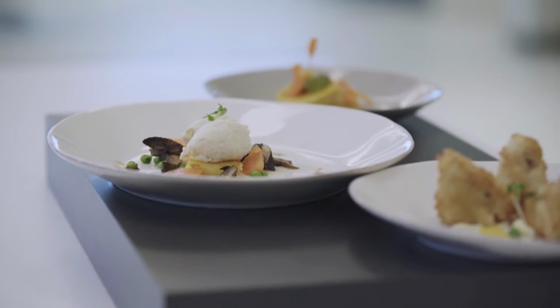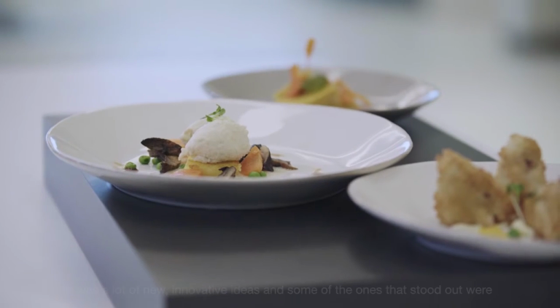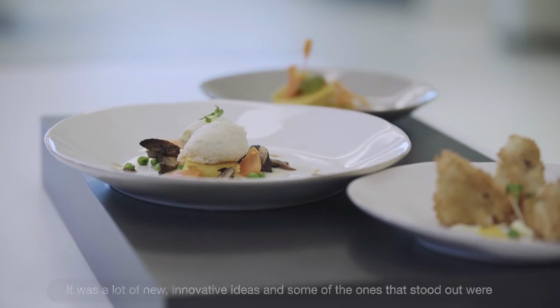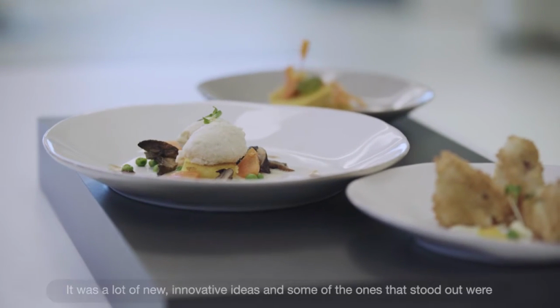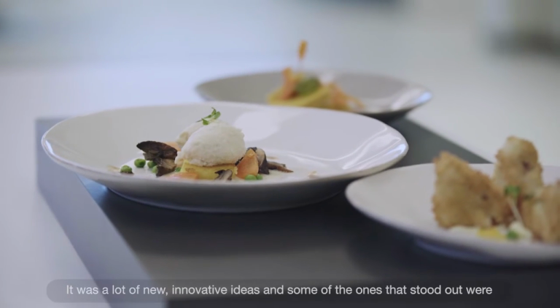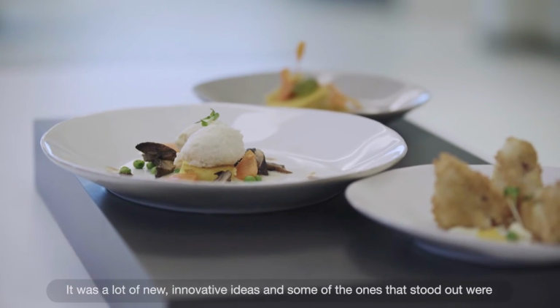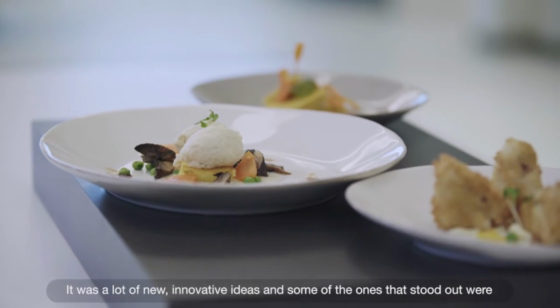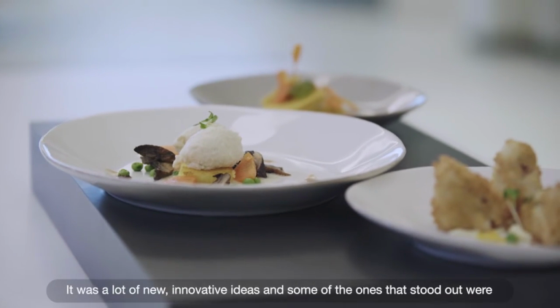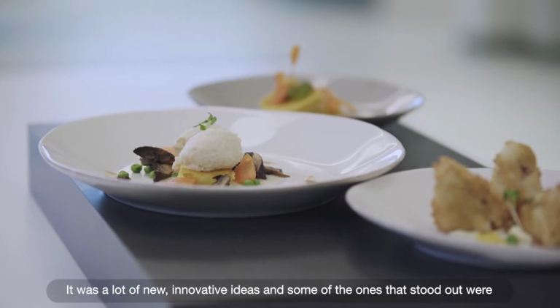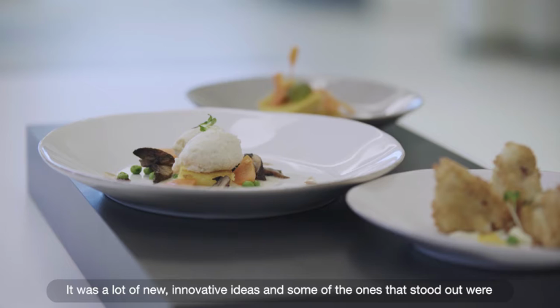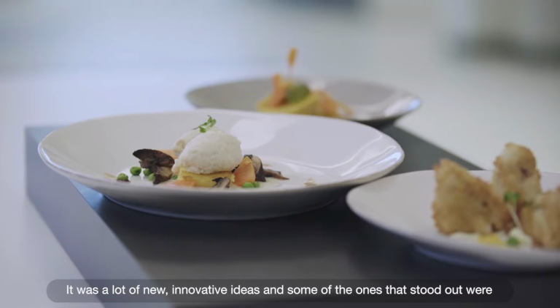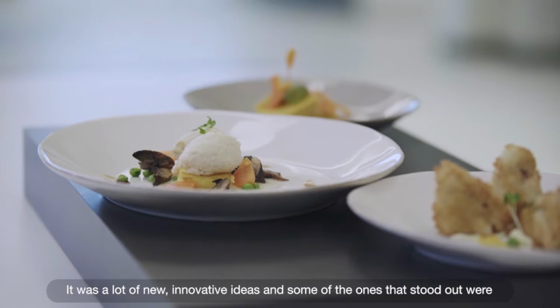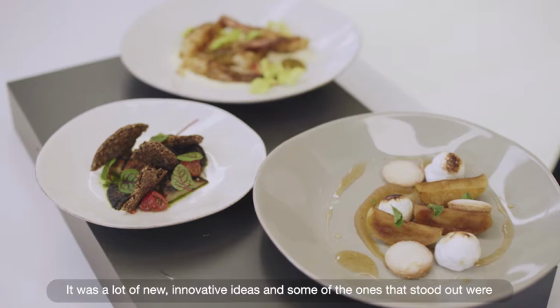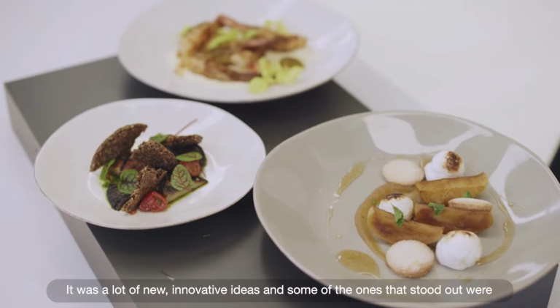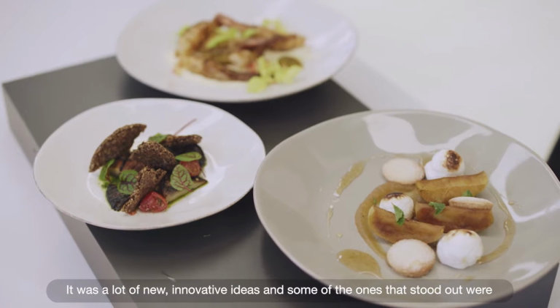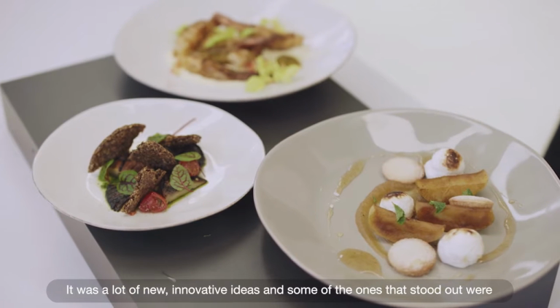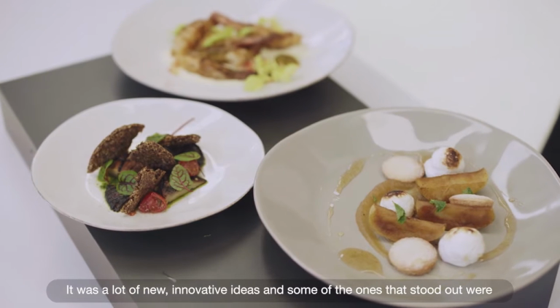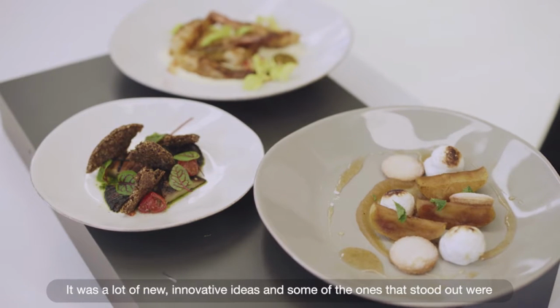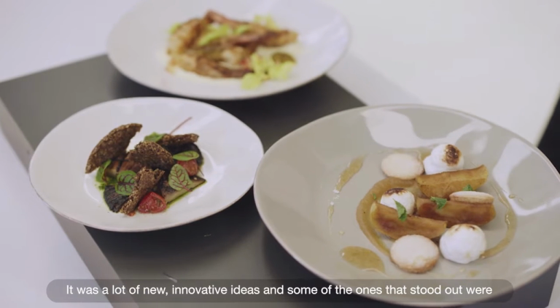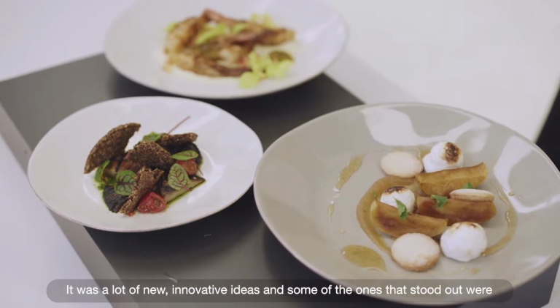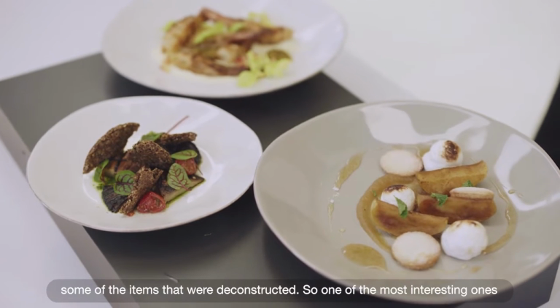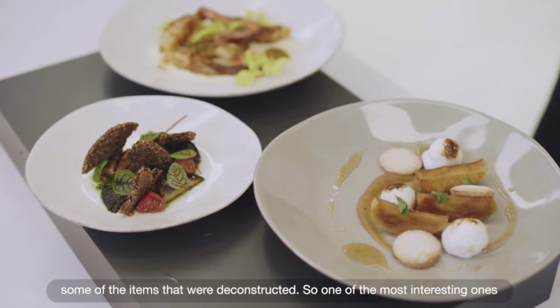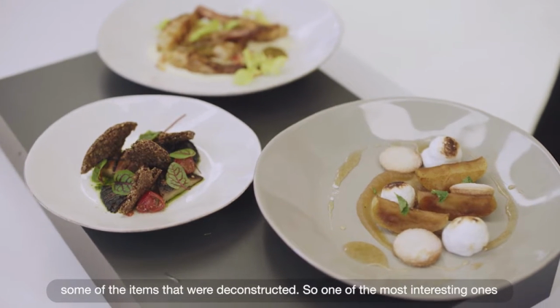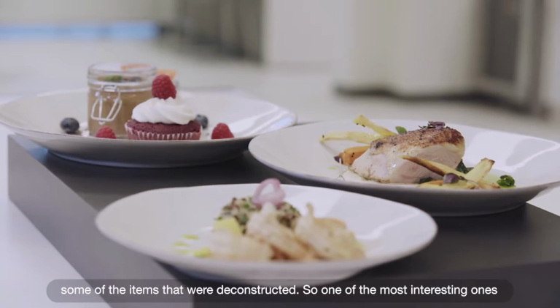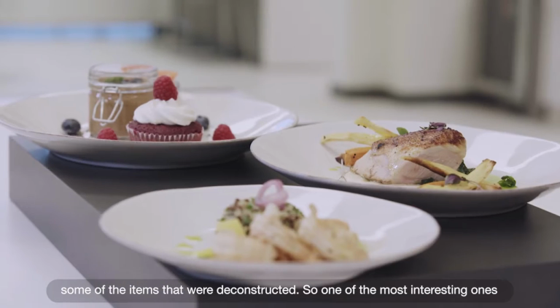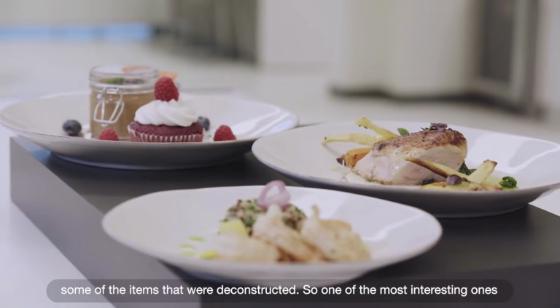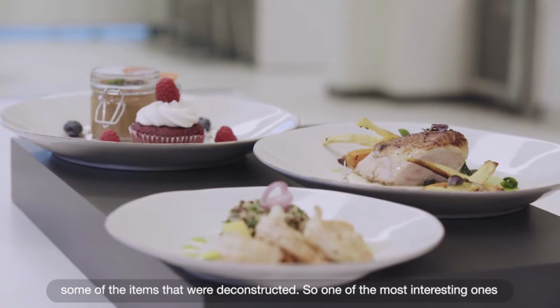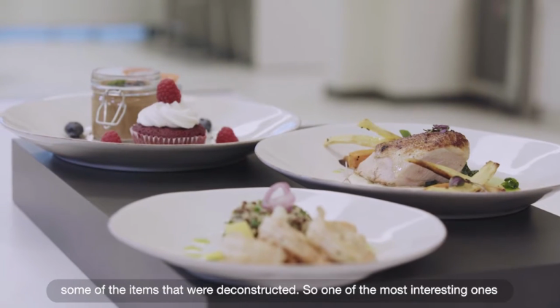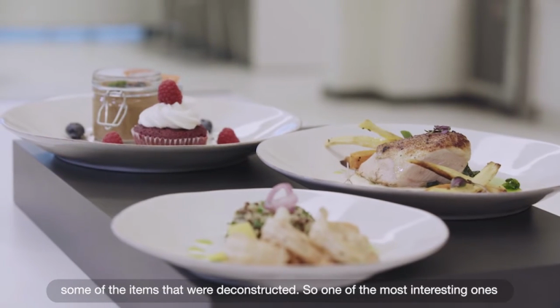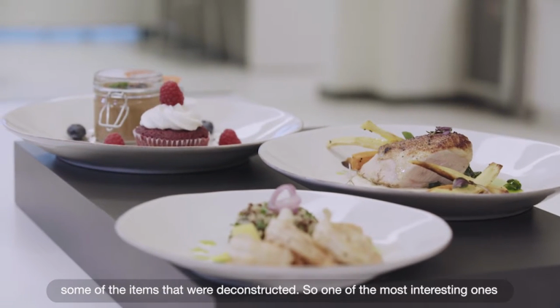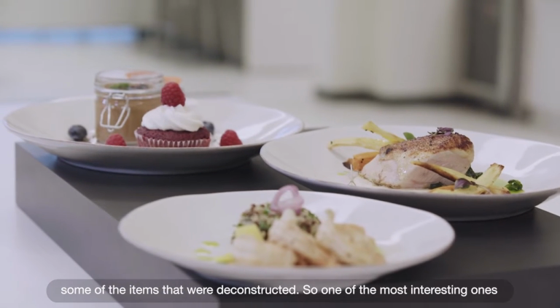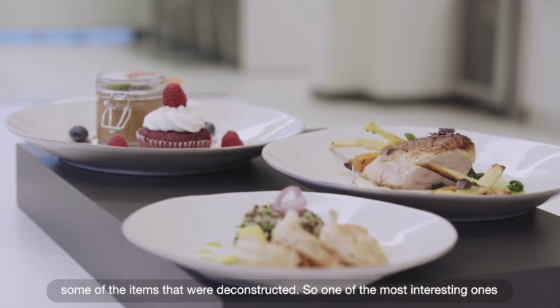There were a lot of new innovative ideas, and some that stood out were items that were deconstructed.